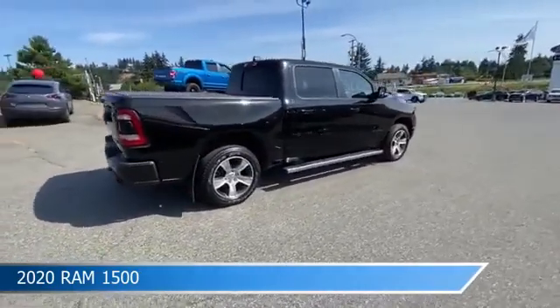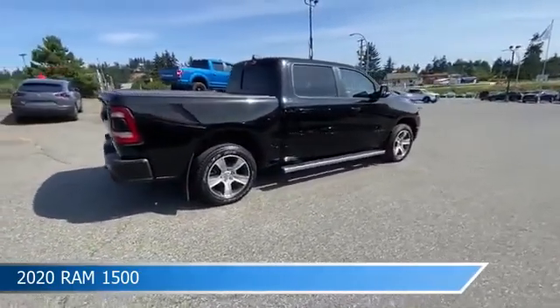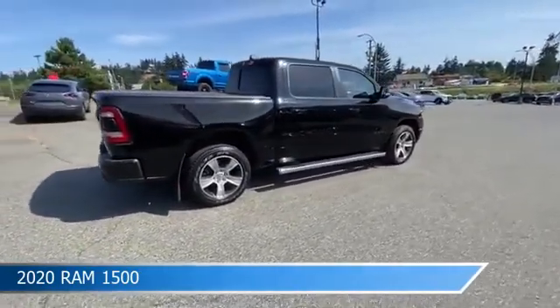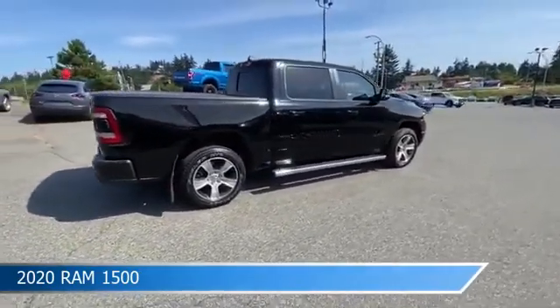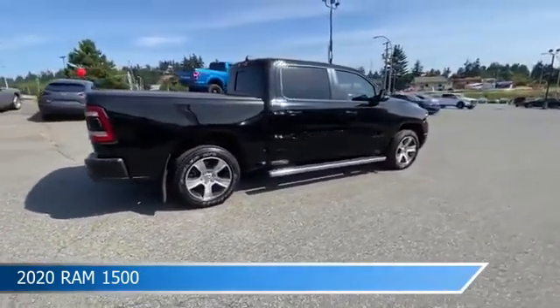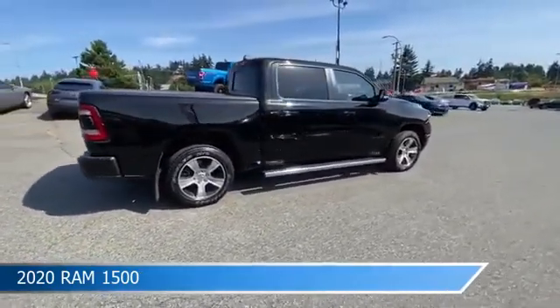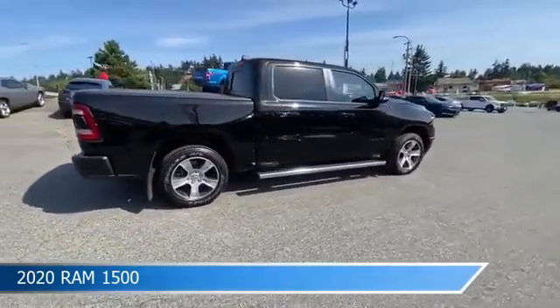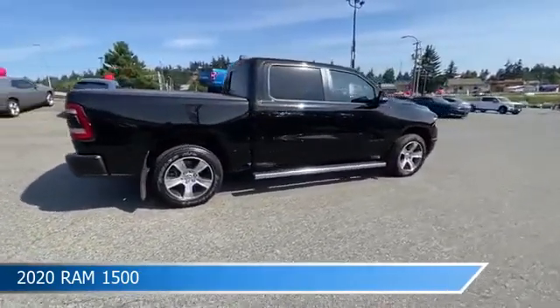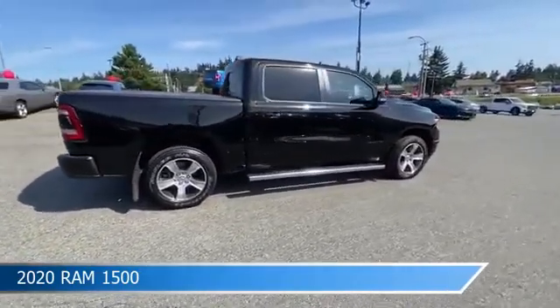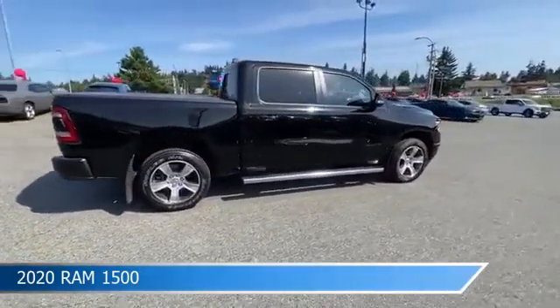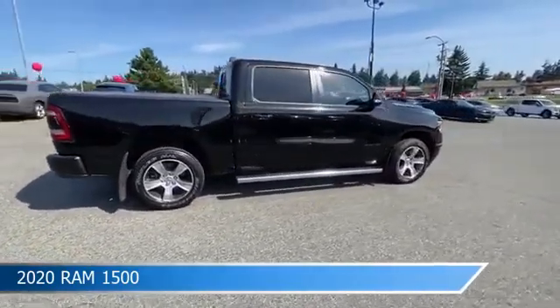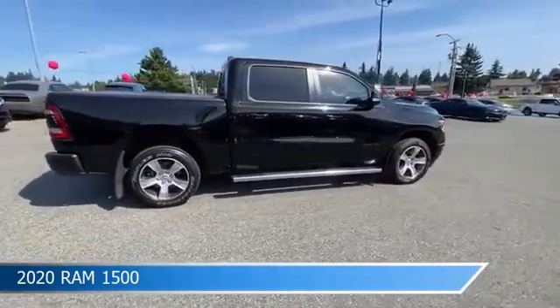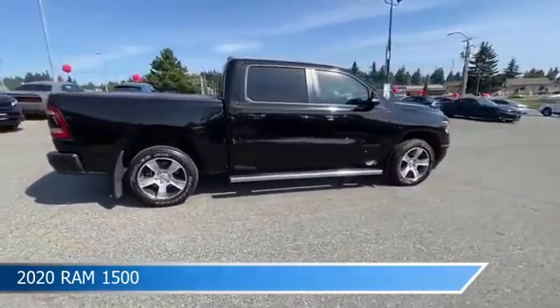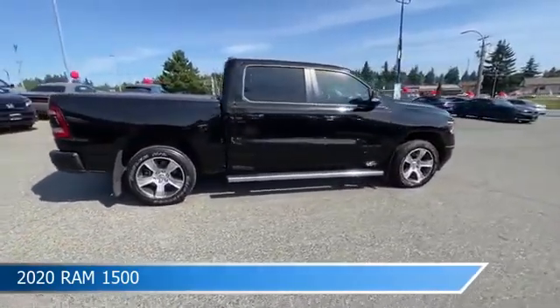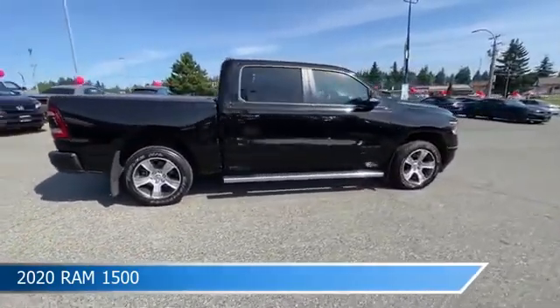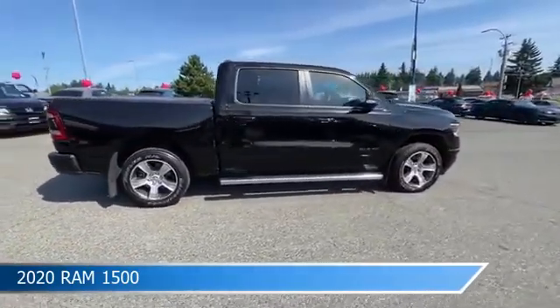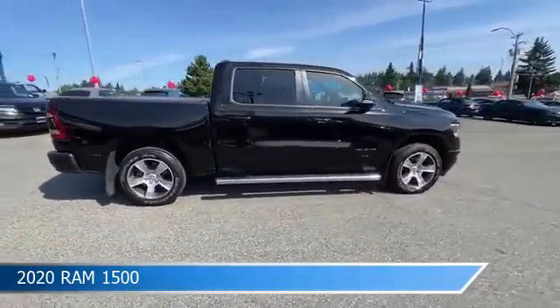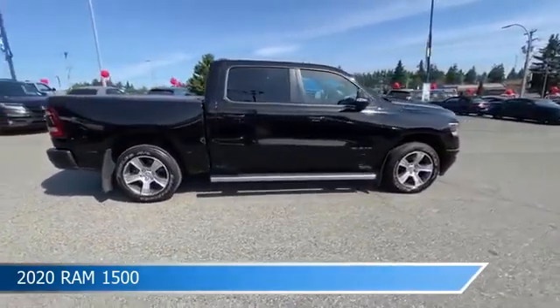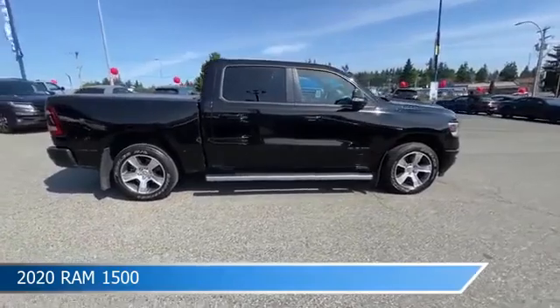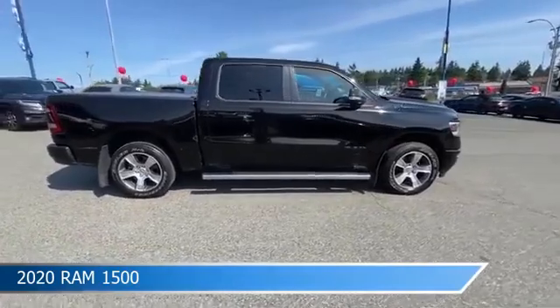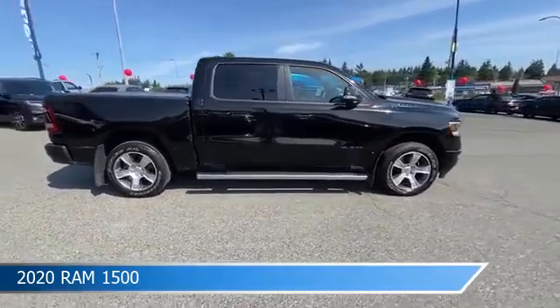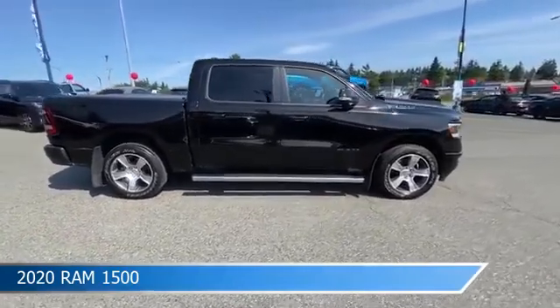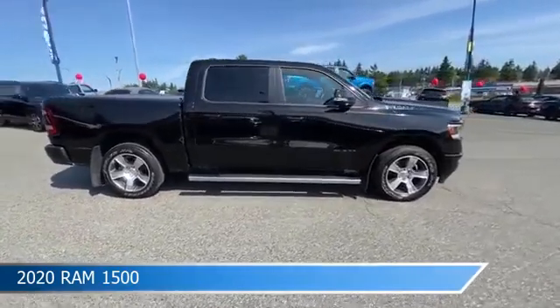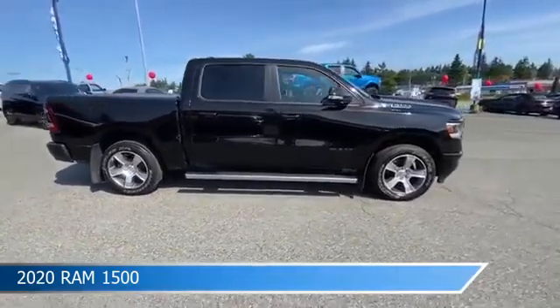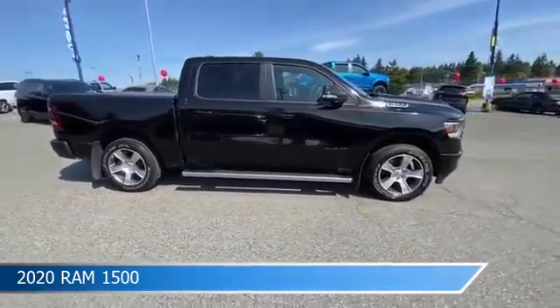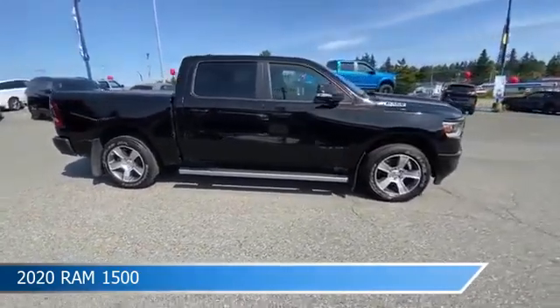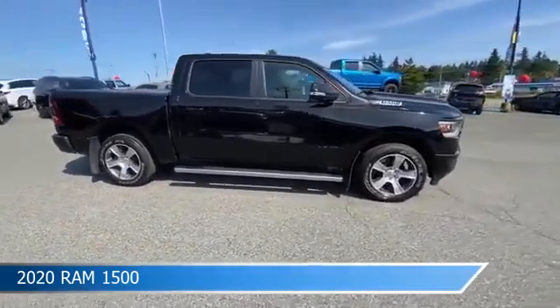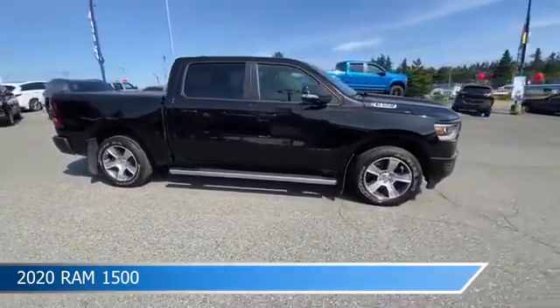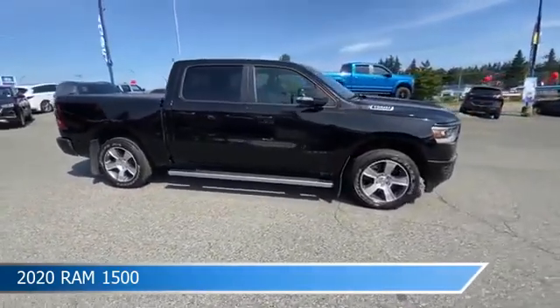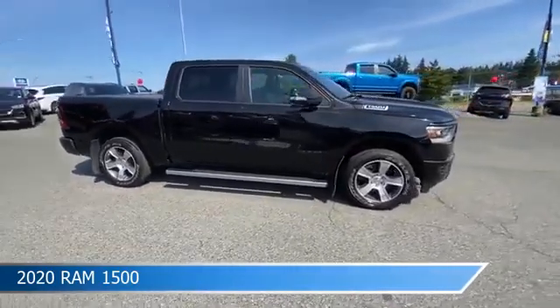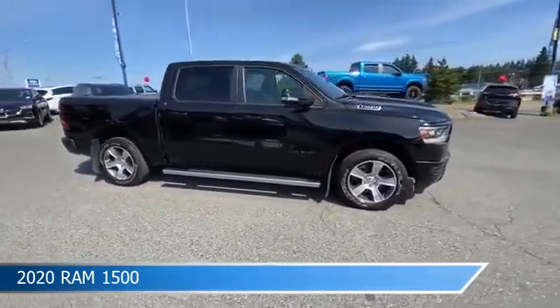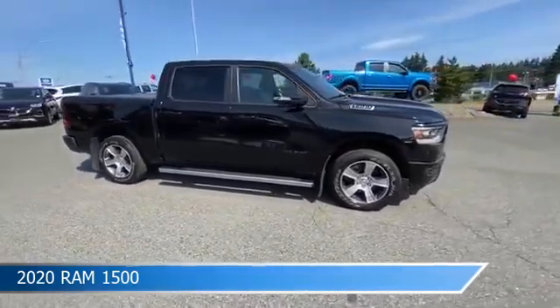This vehicle is located in Nanaimo, BC at Steve Marshall Ford Lincoln. Come in and check it out today.